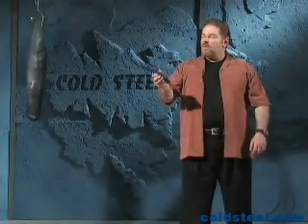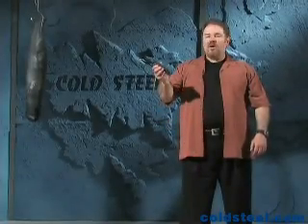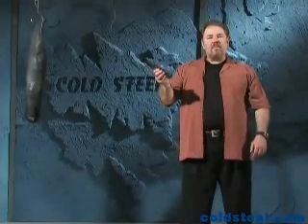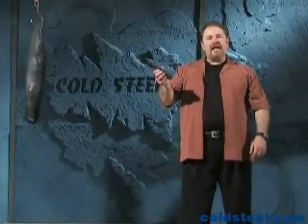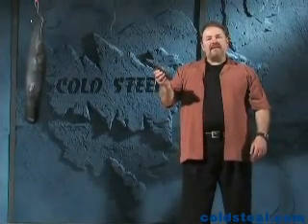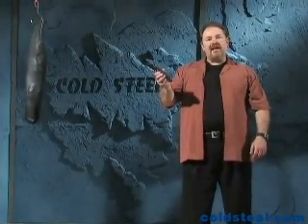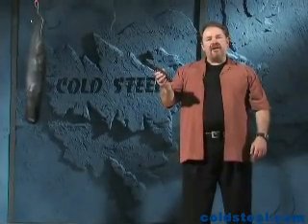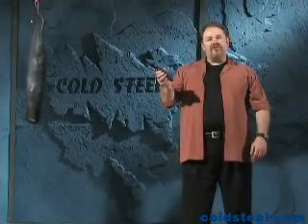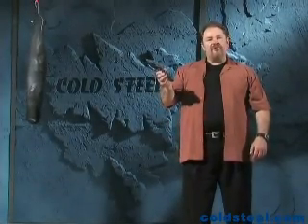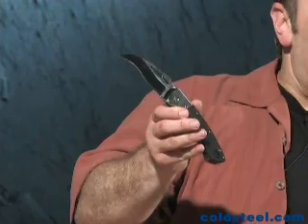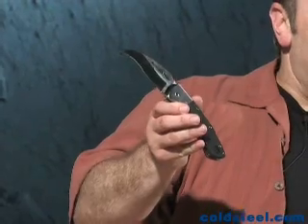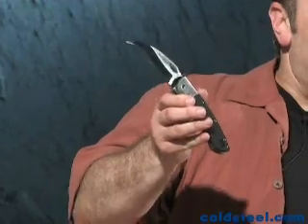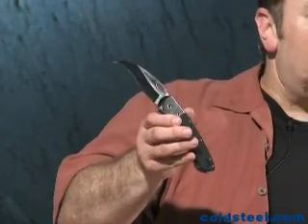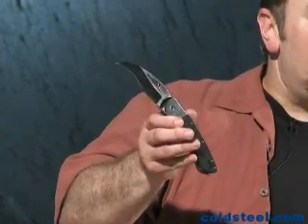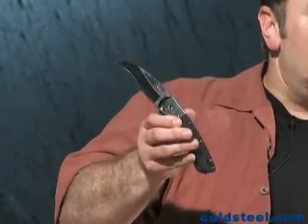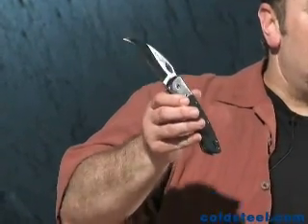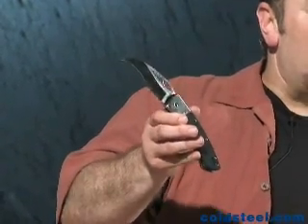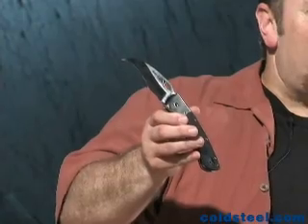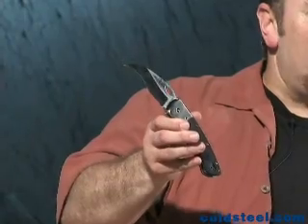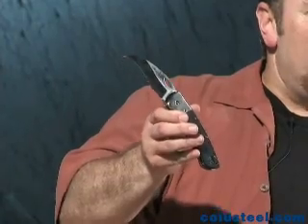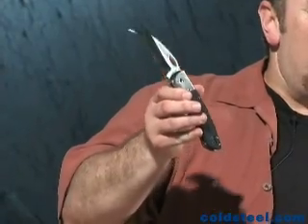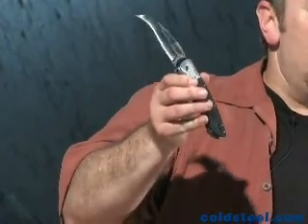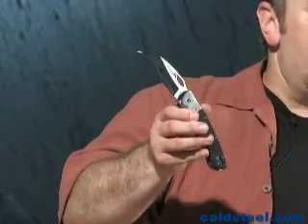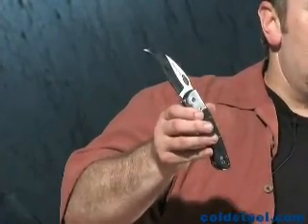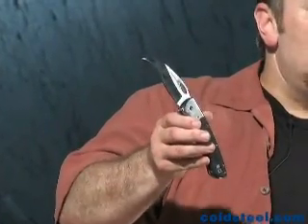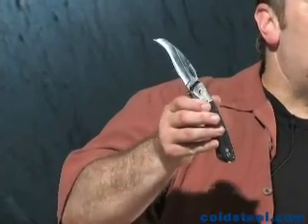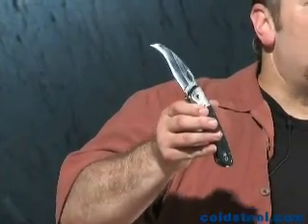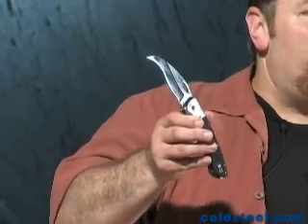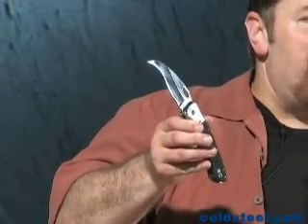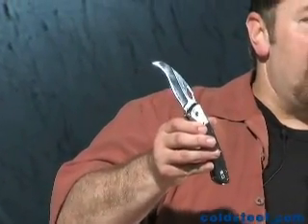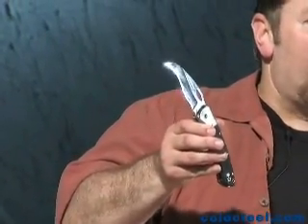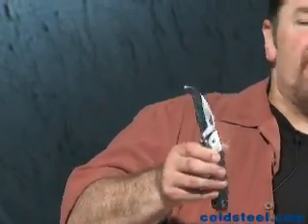Our Black Talon is designed to cut, slash, and rip. Watch this baby in action.